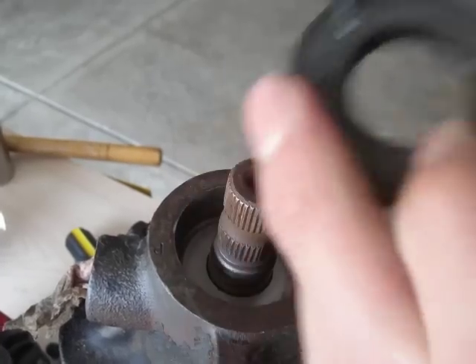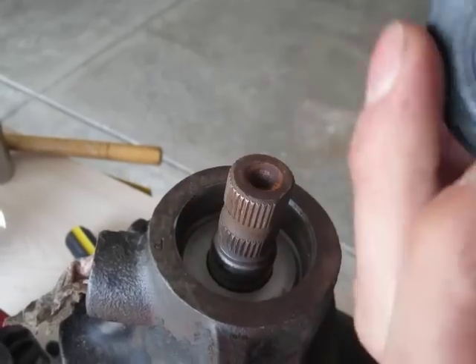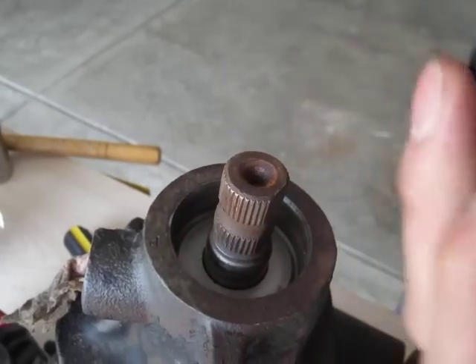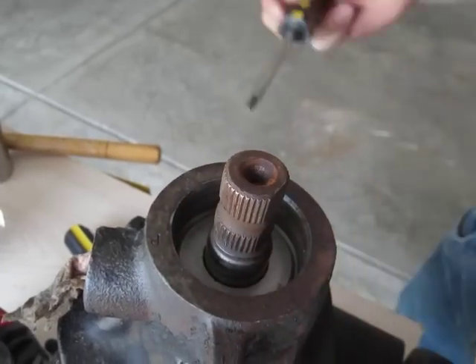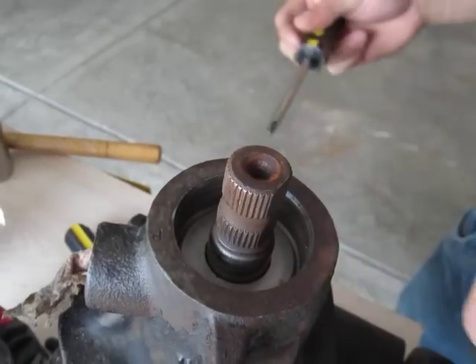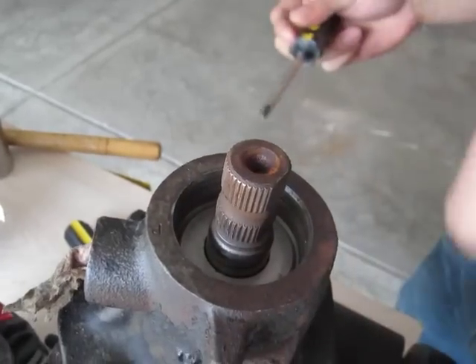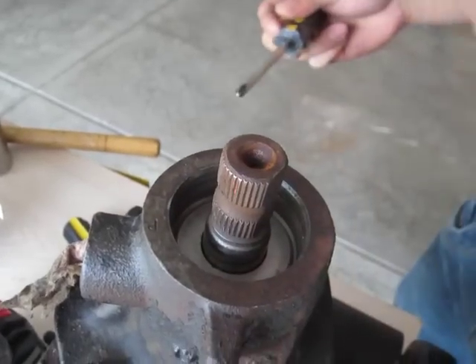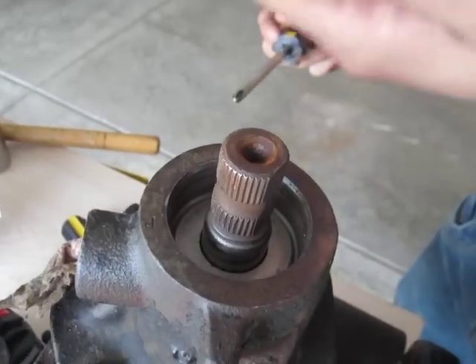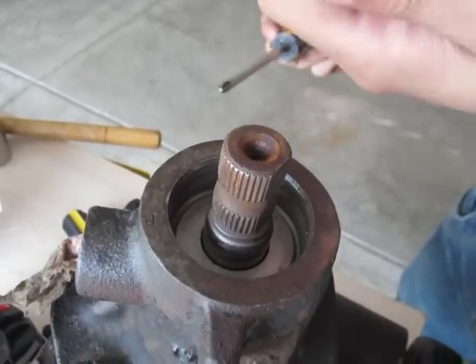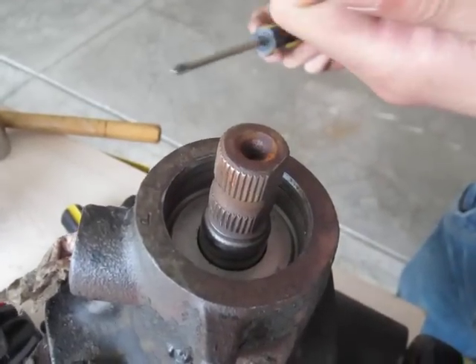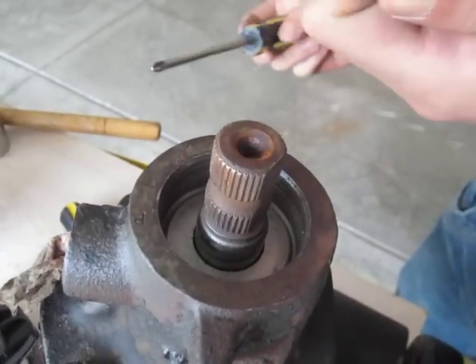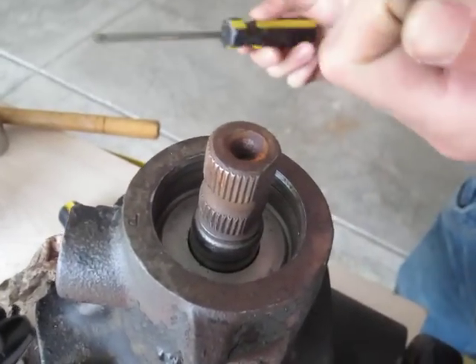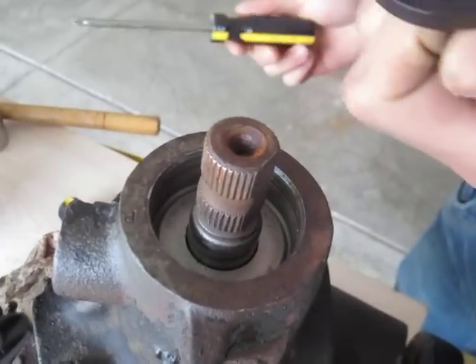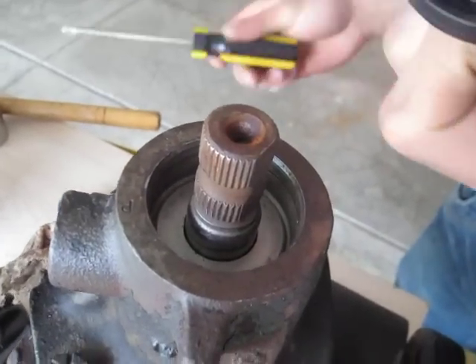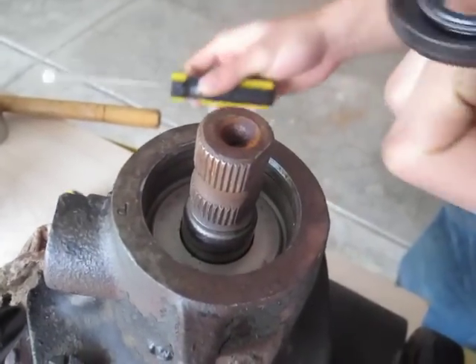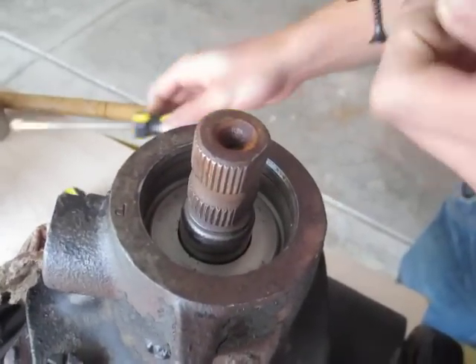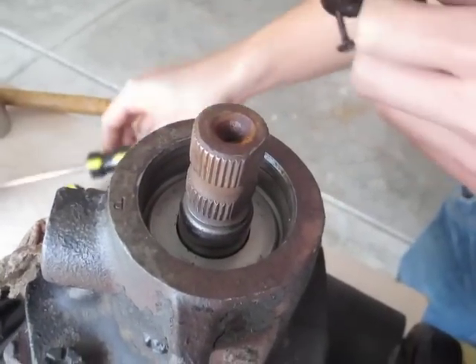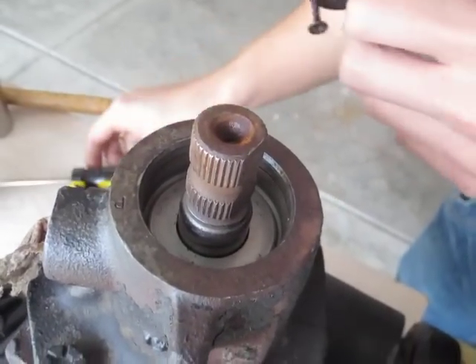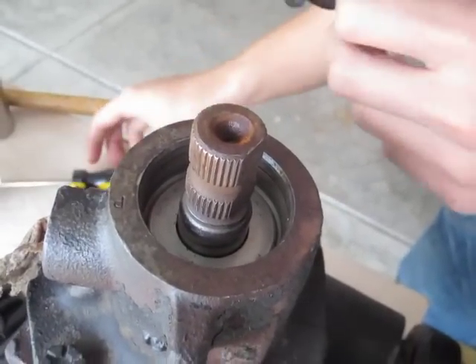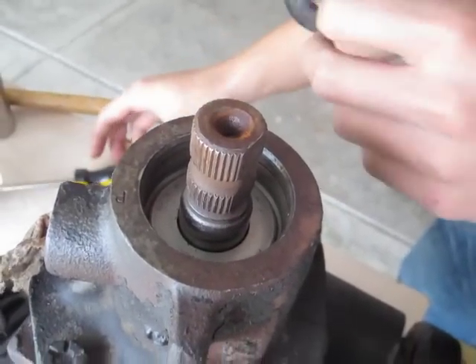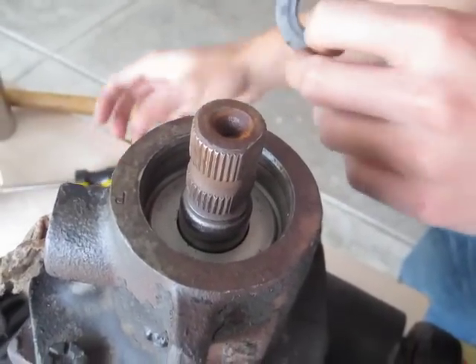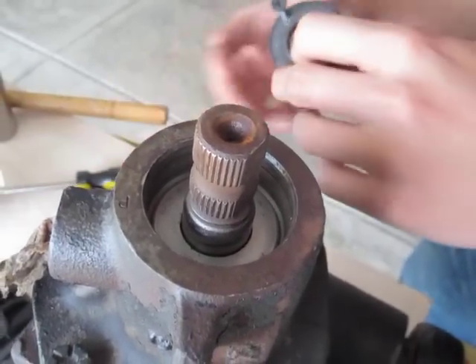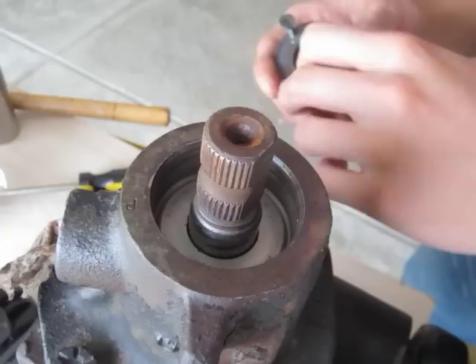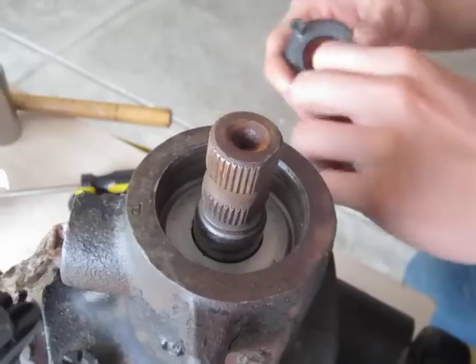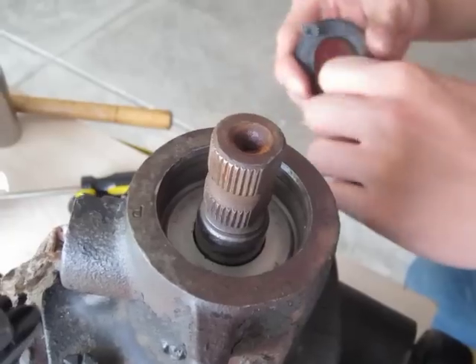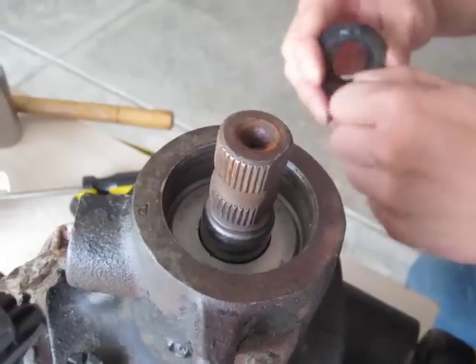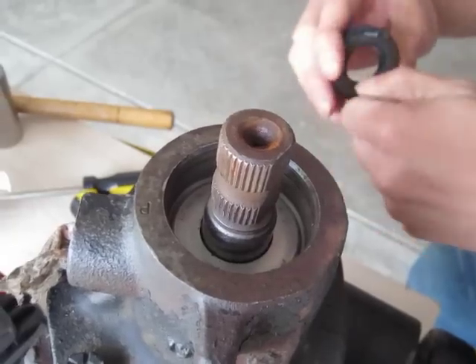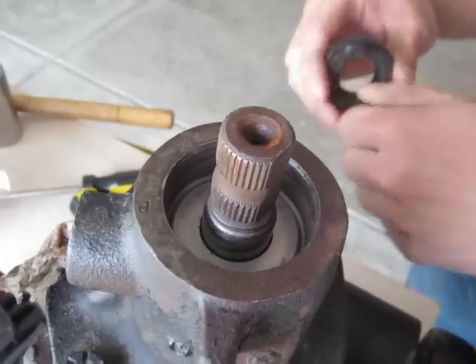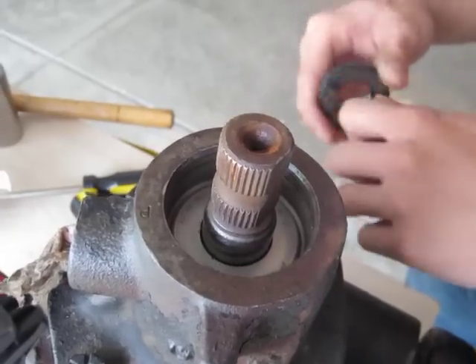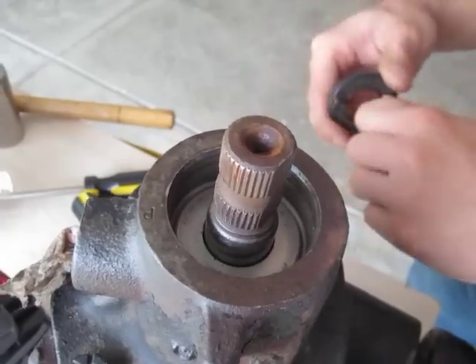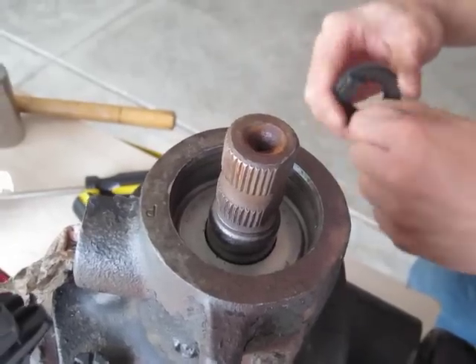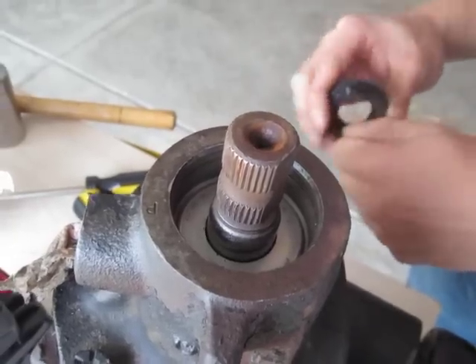And voila — that's how you get your seal out, very easily.